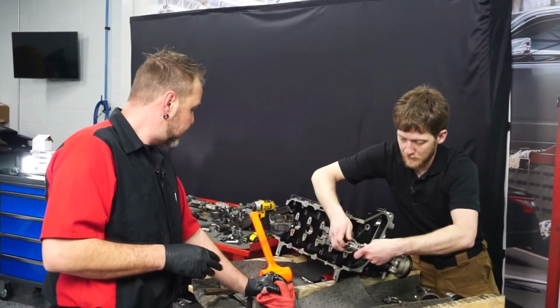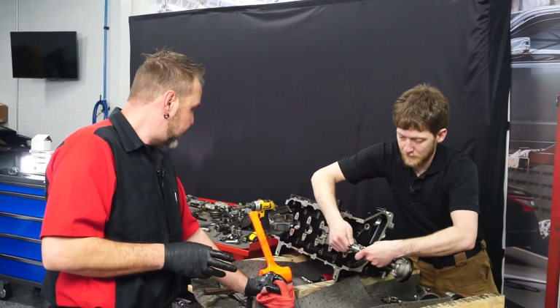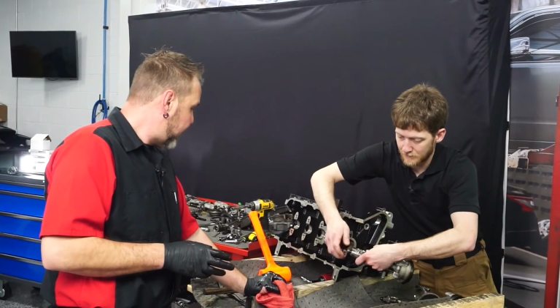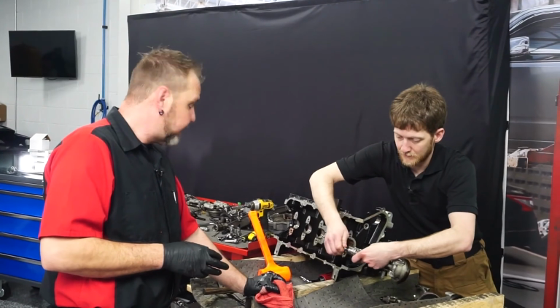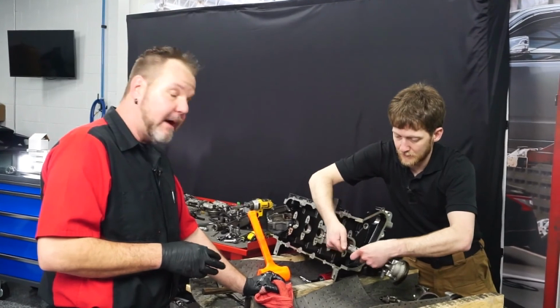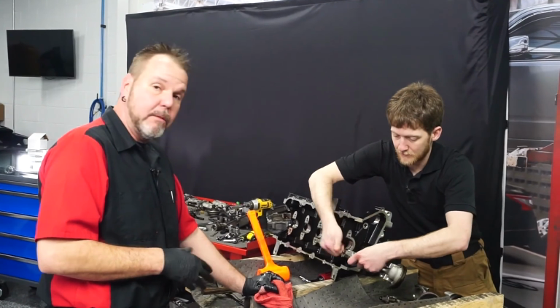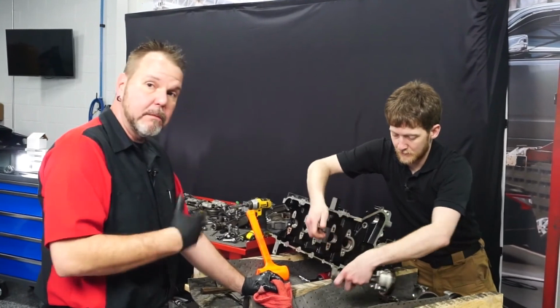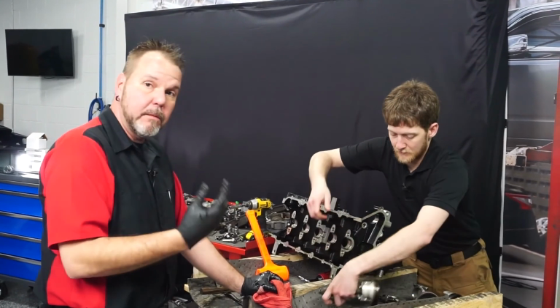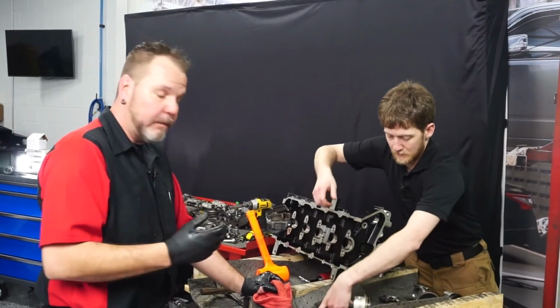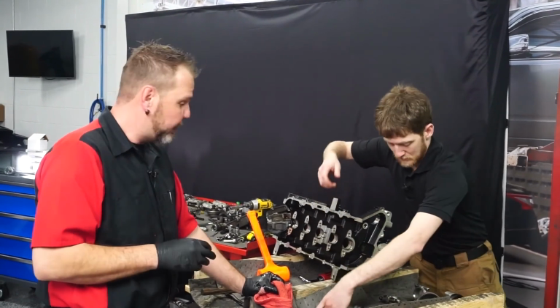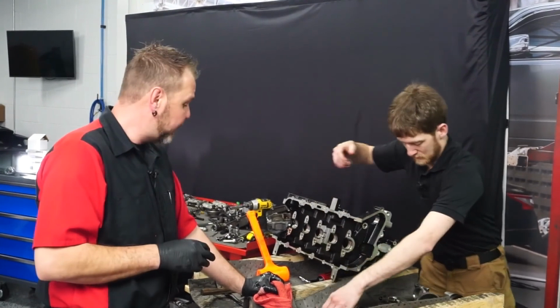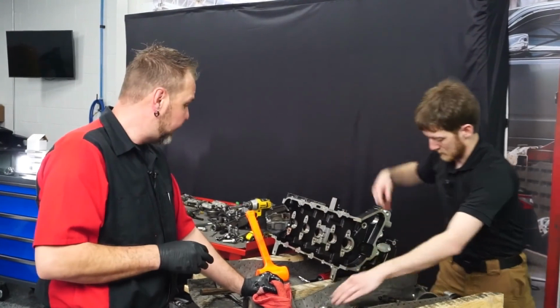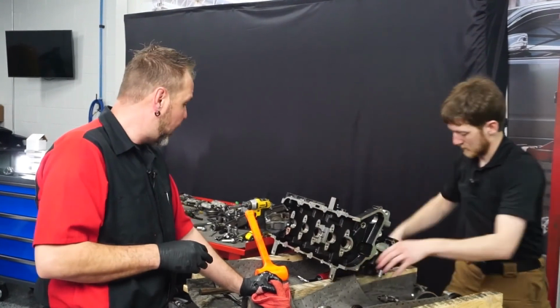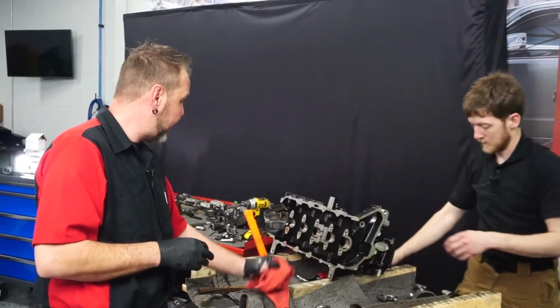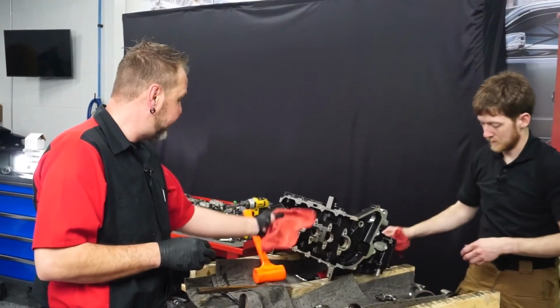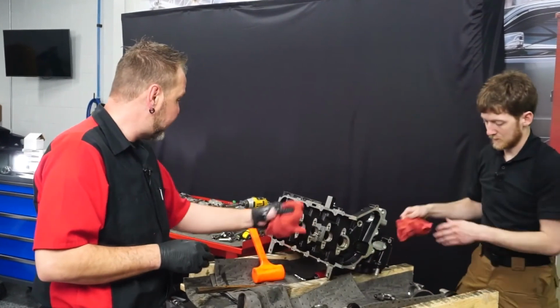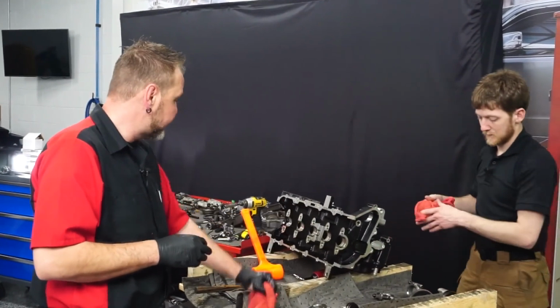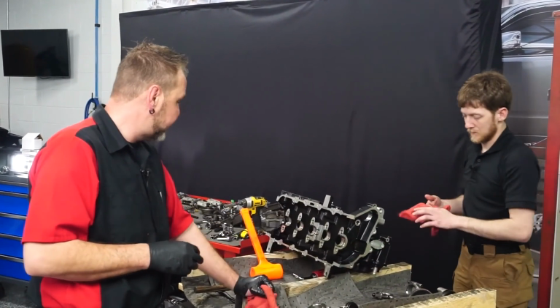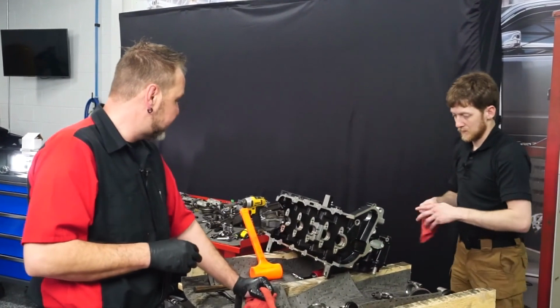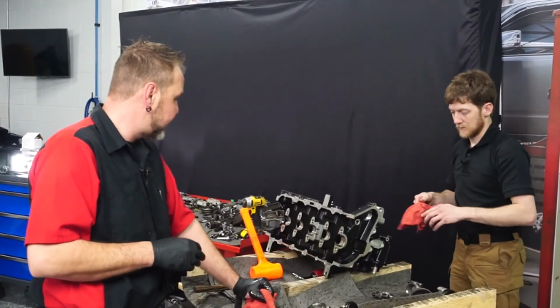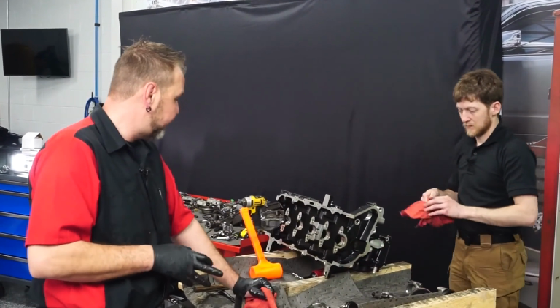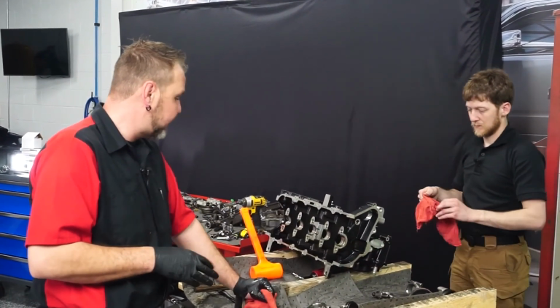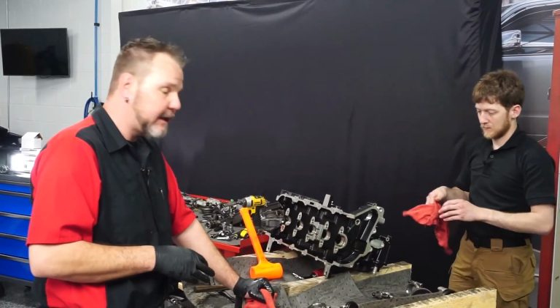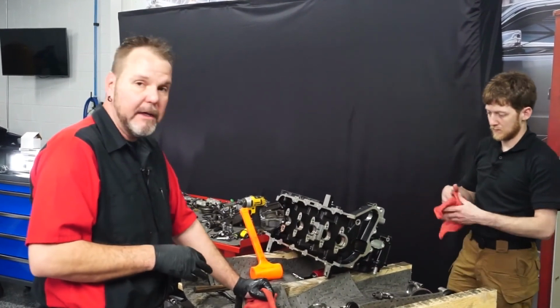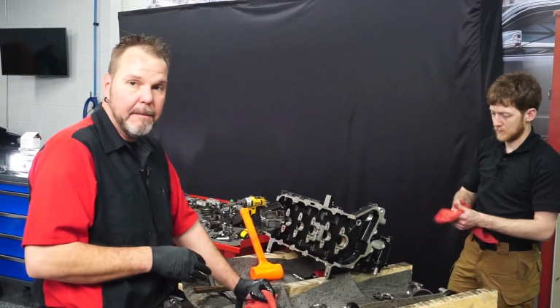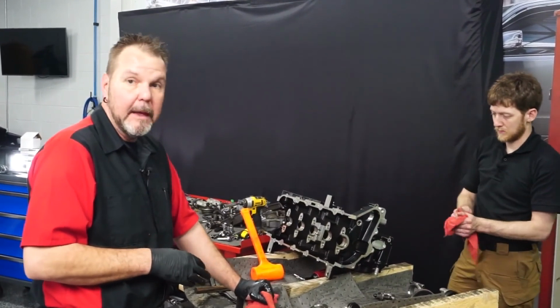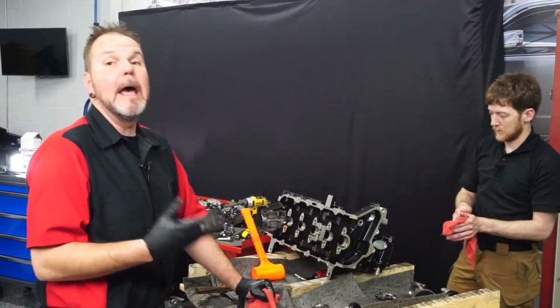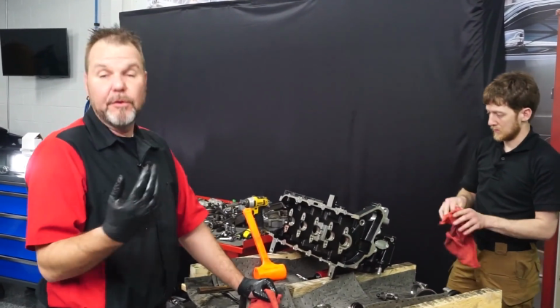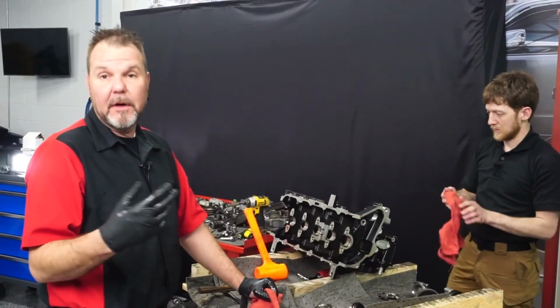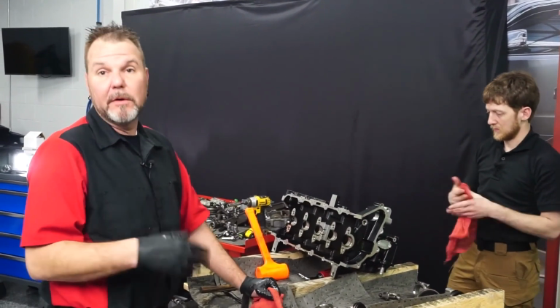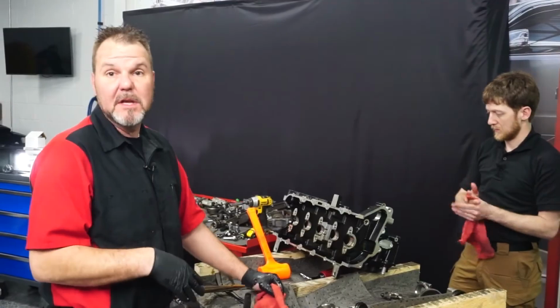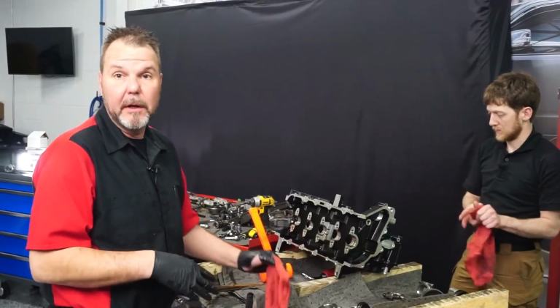The next step is to clean all of the engine block and then start doing our inspections. I want to get all this old oil out of there and look around for any cracks or signs of damage. I'm going to take a closer look at the piston rings and then put a nice hone on the actual cylinders themselves, get those cleaned up, and then we'll start reassembly.